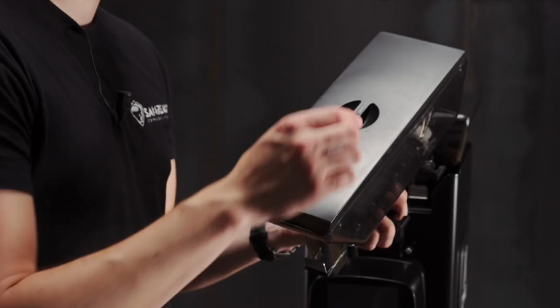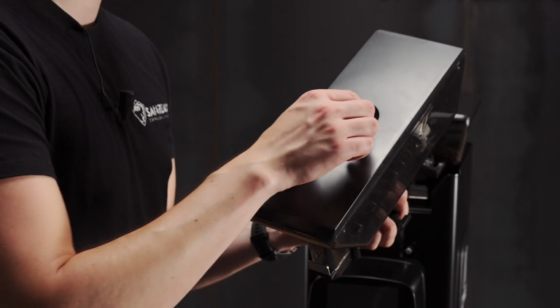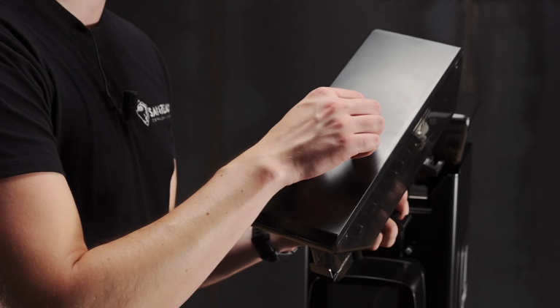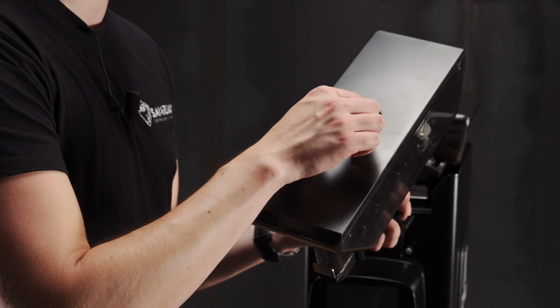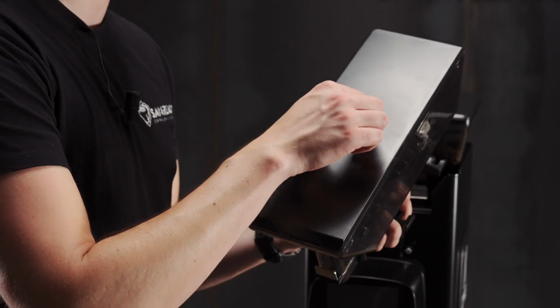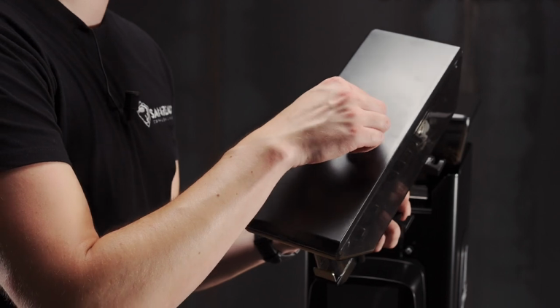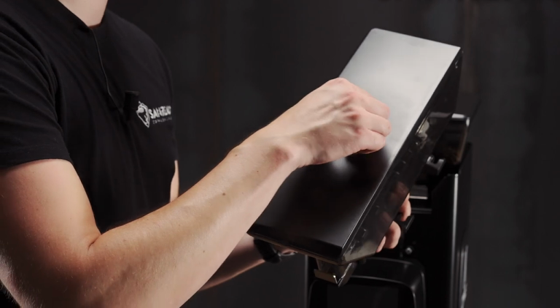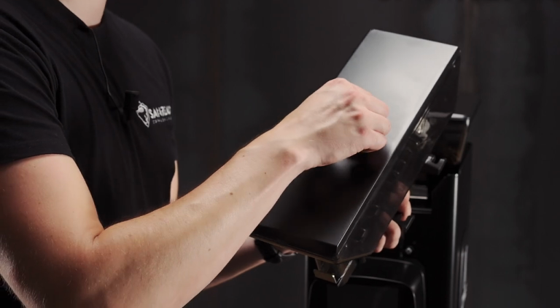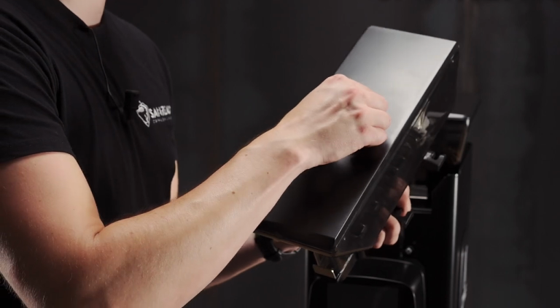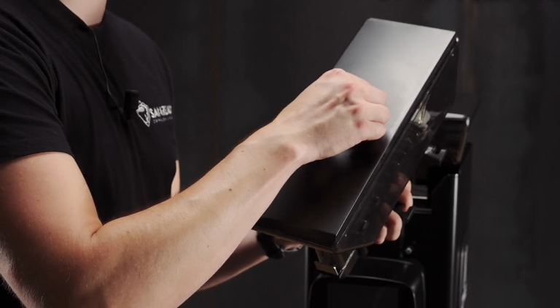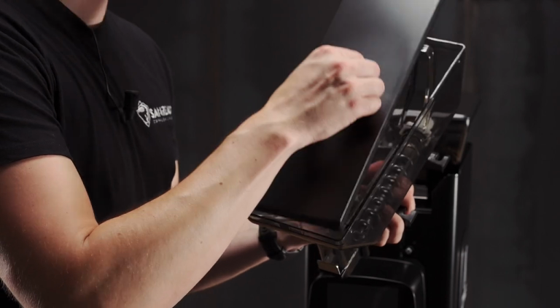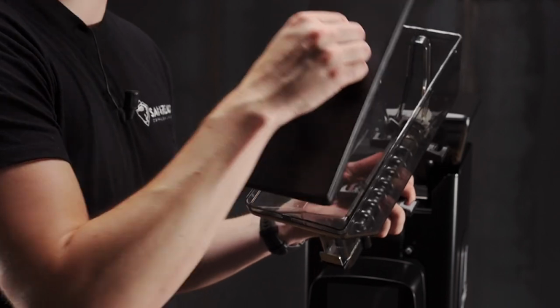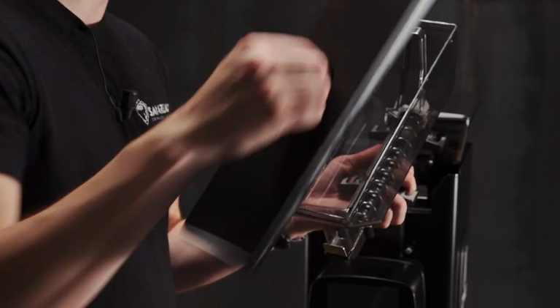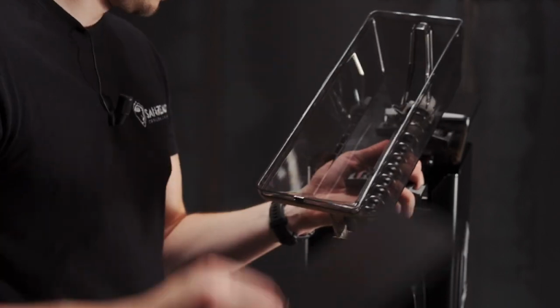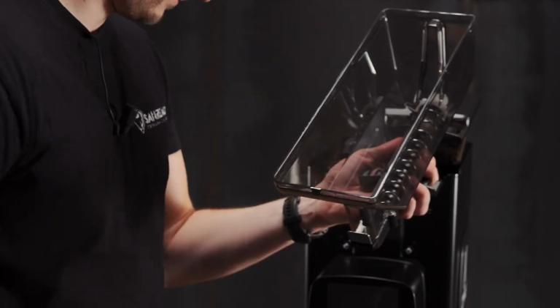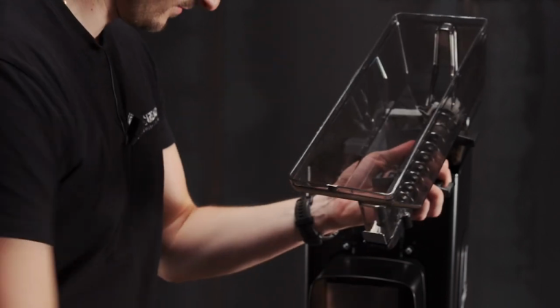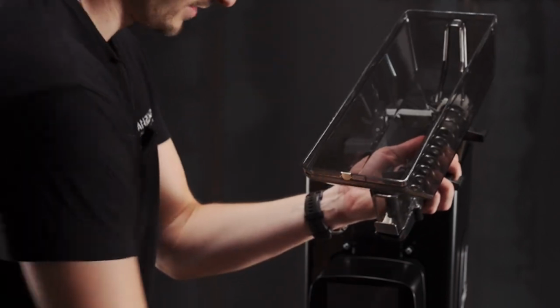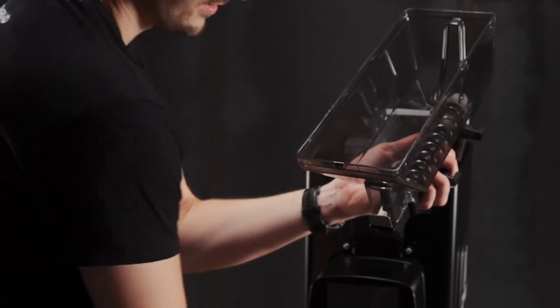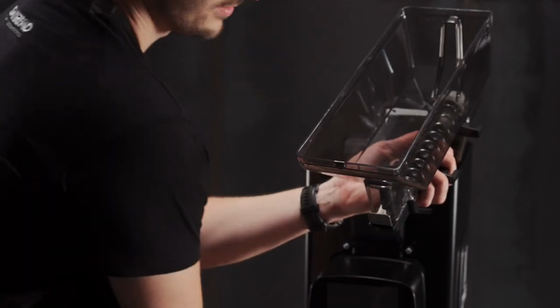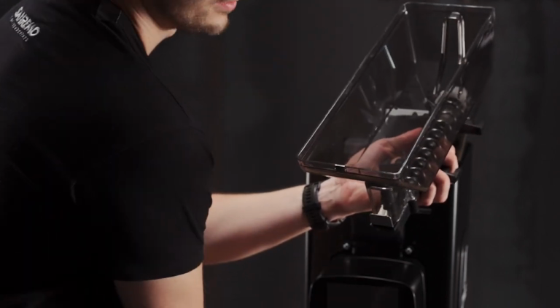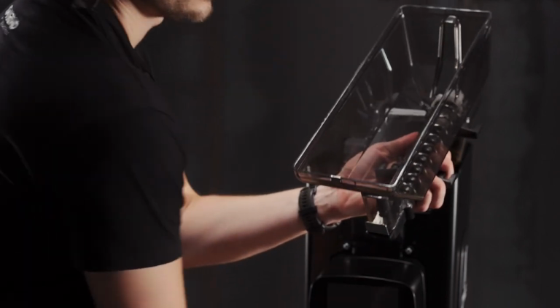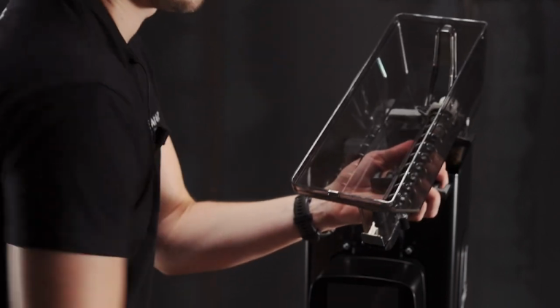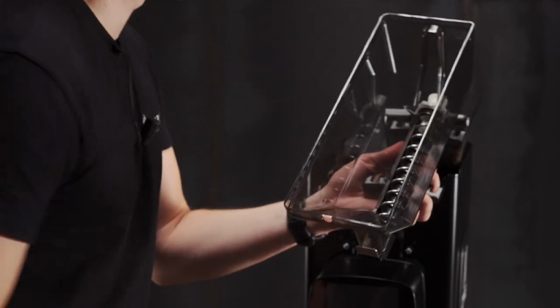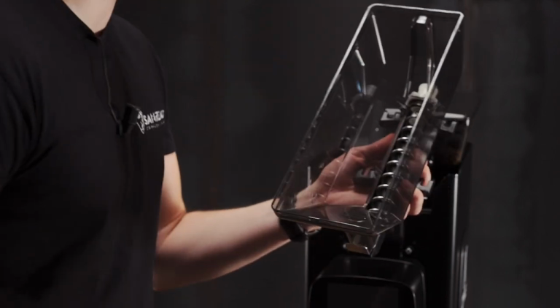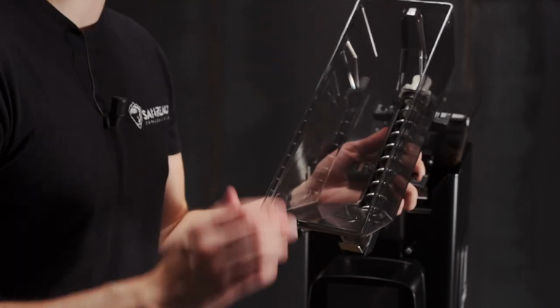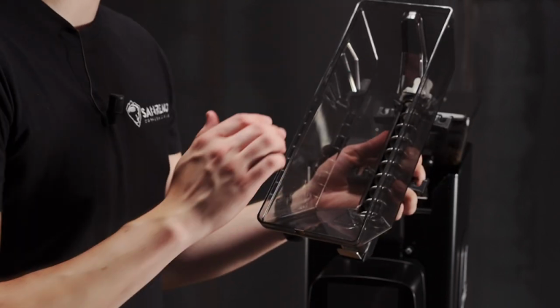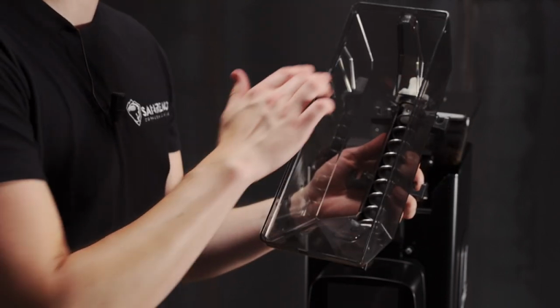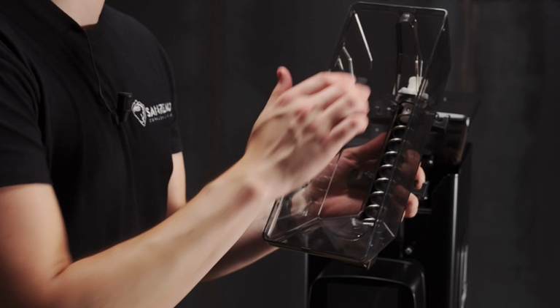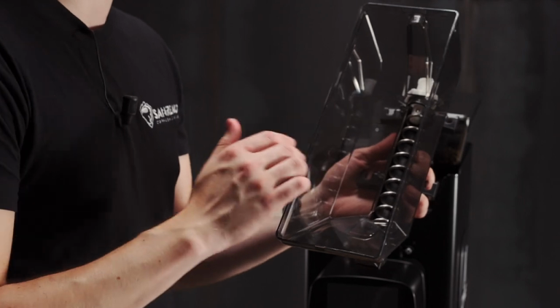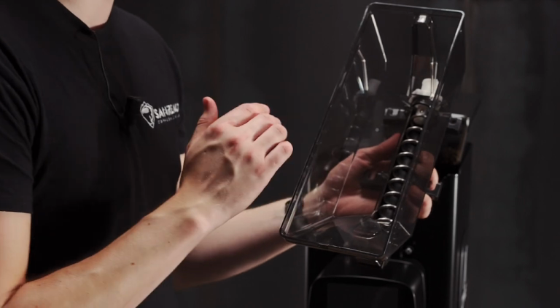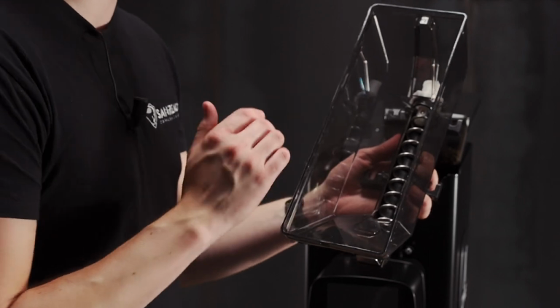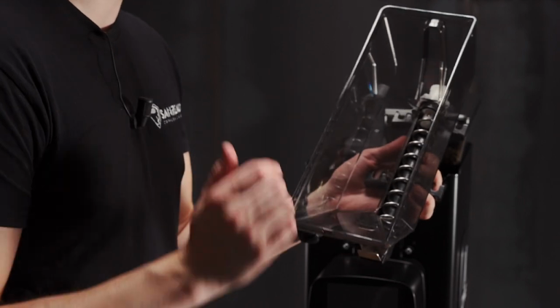To clean the hoppers, we can remove the lid and we can use our cloth to clean inside here.